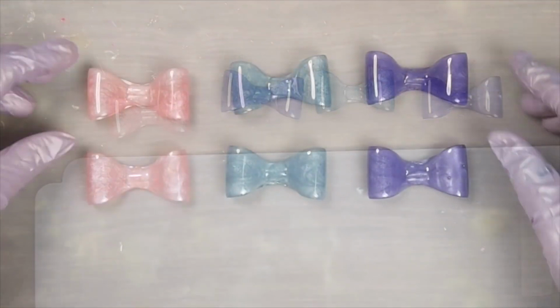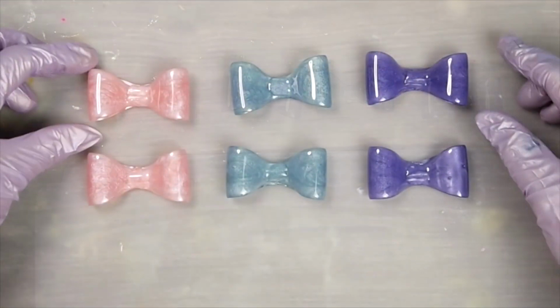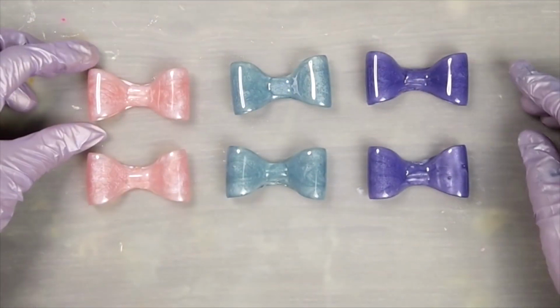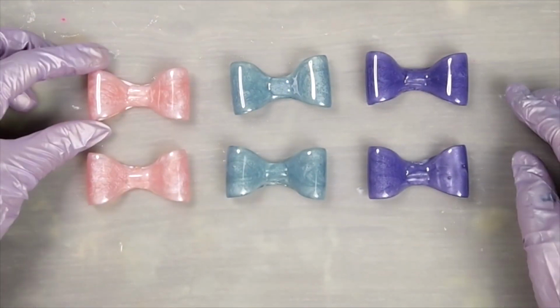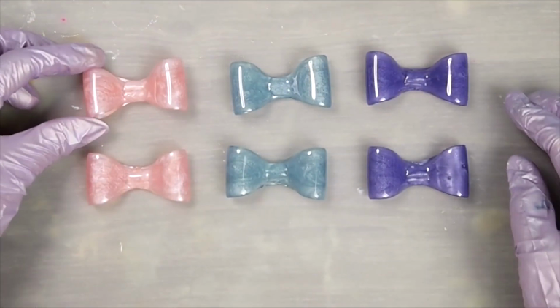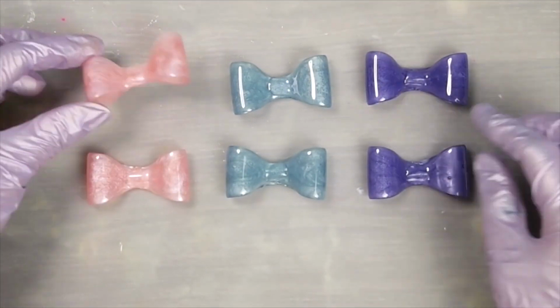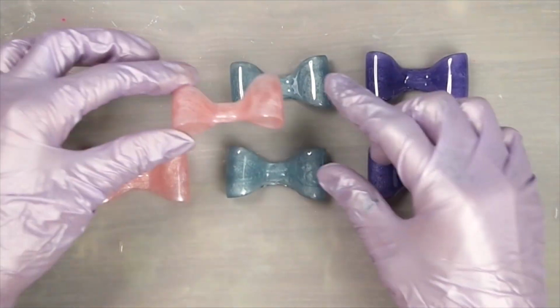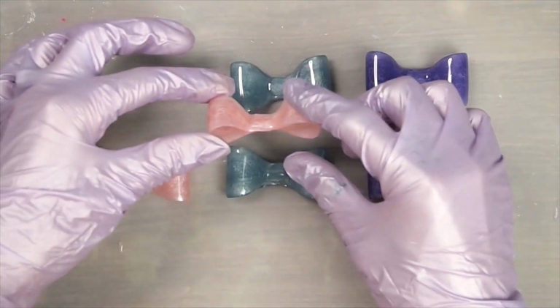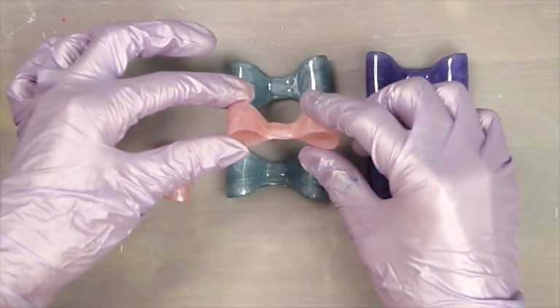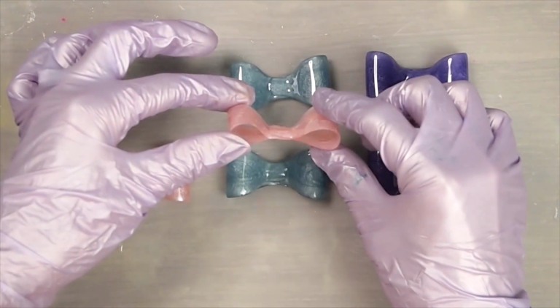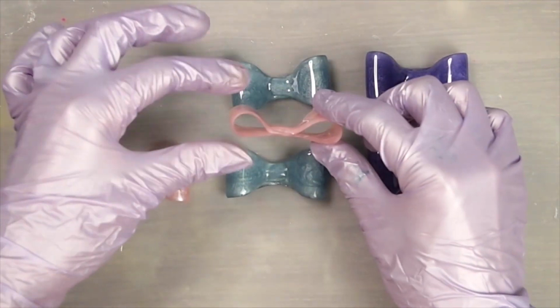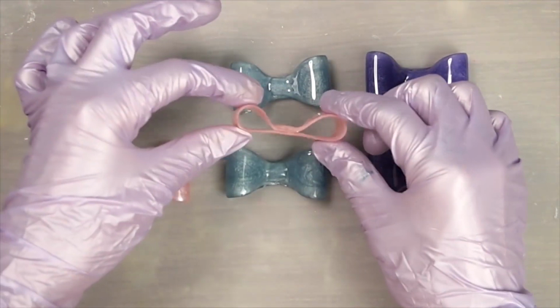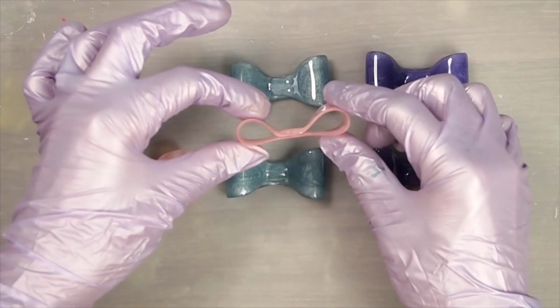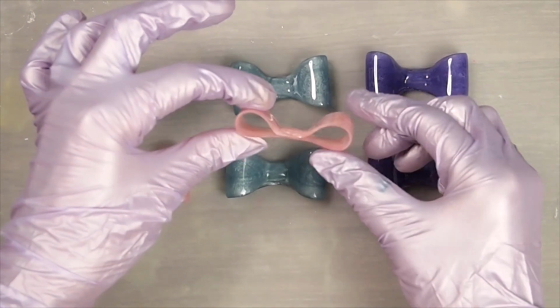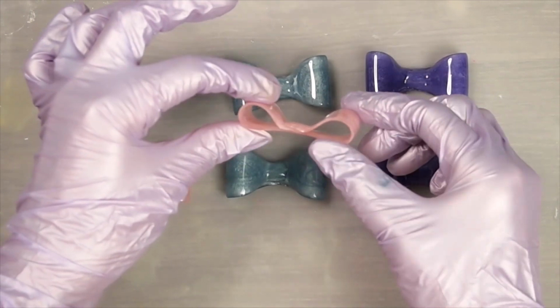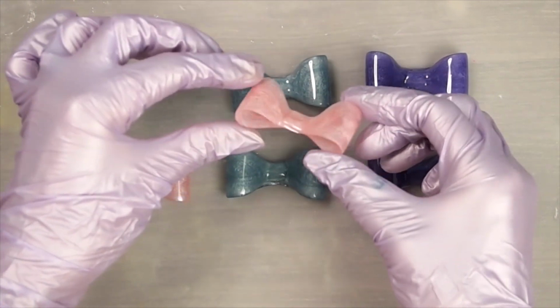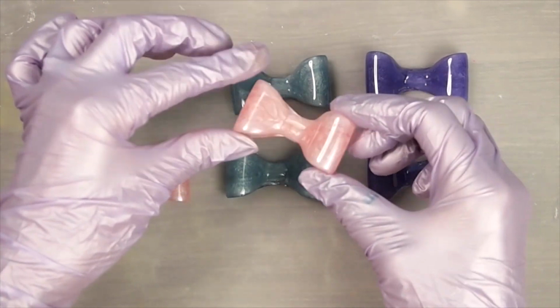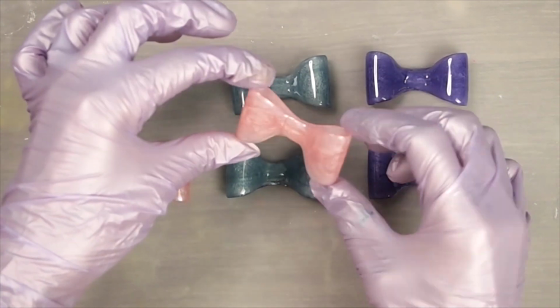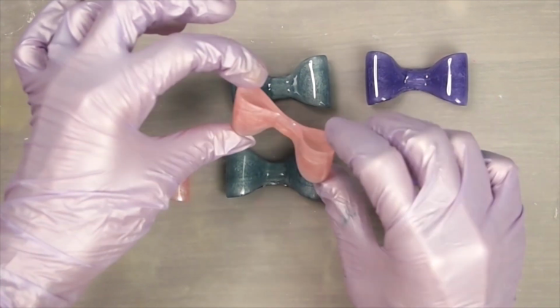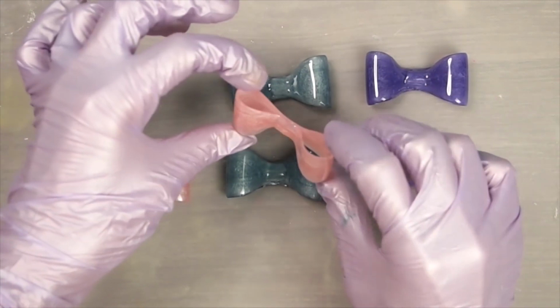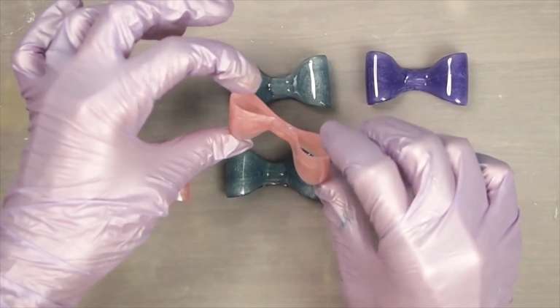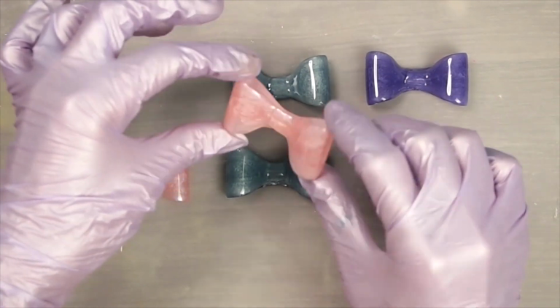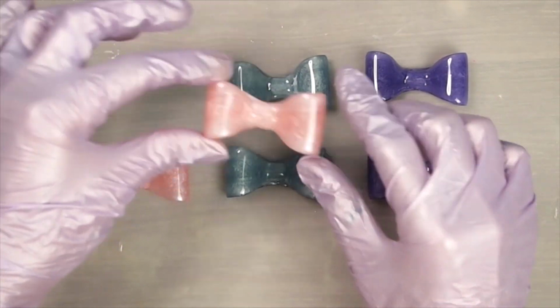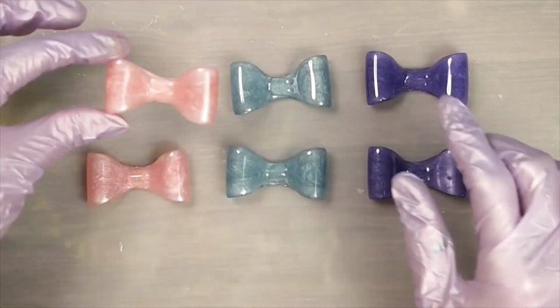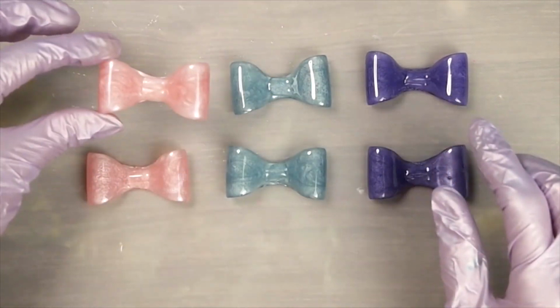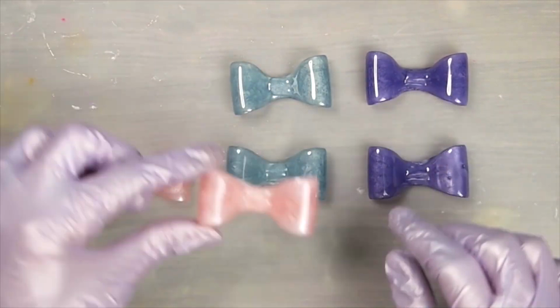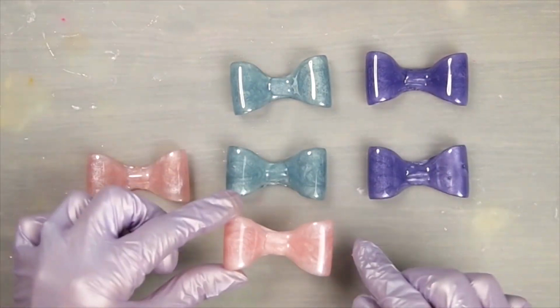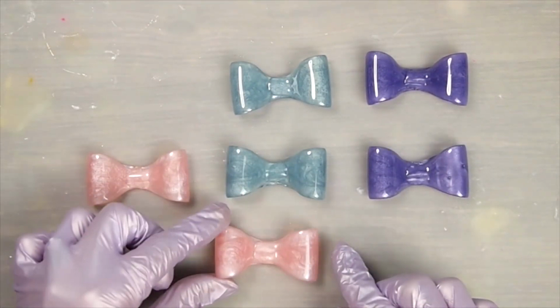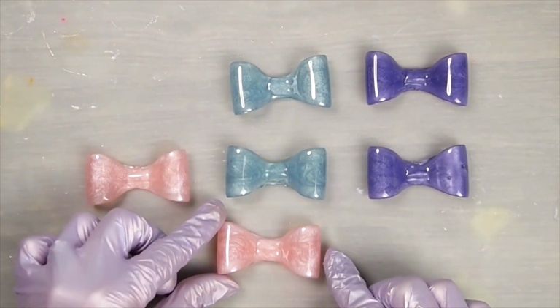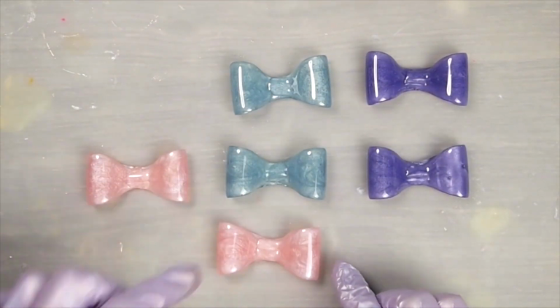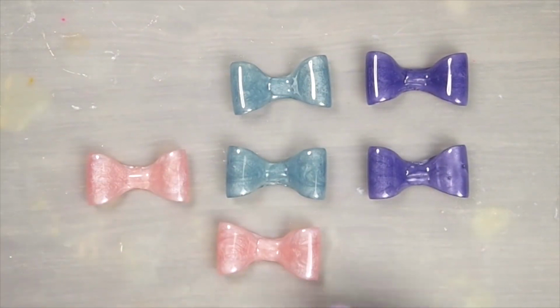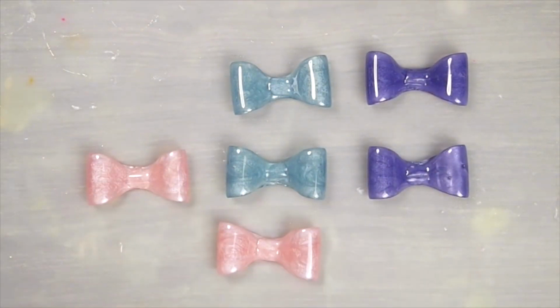Now that these are completely cured, I'm going to glue a rhinestone on the center.